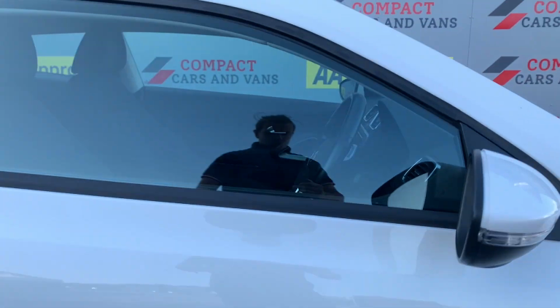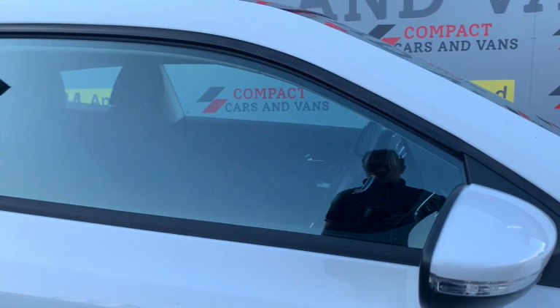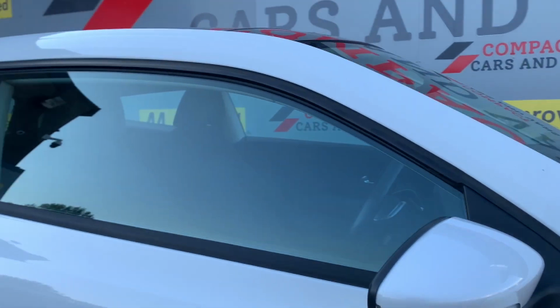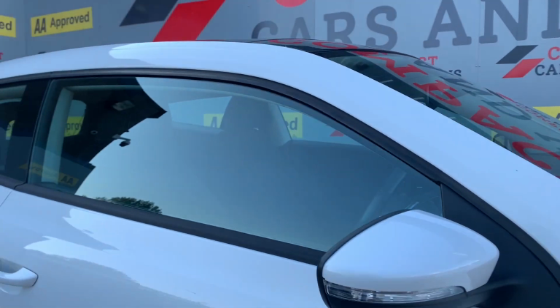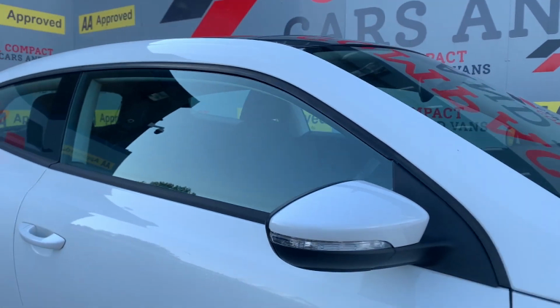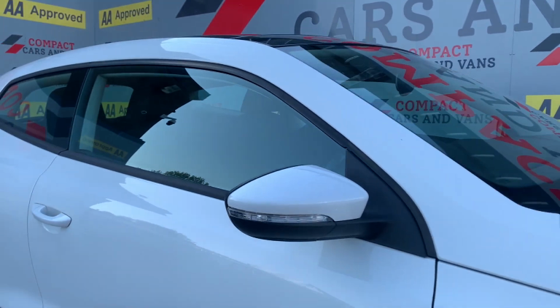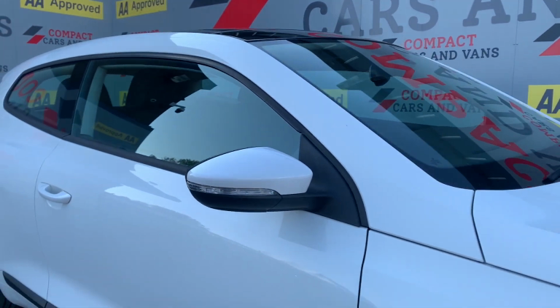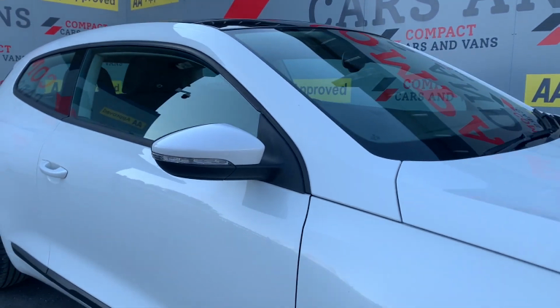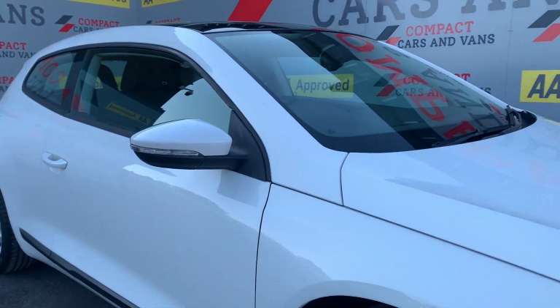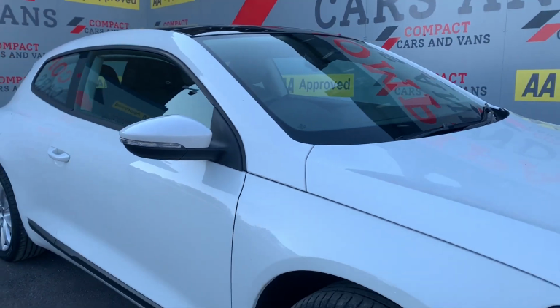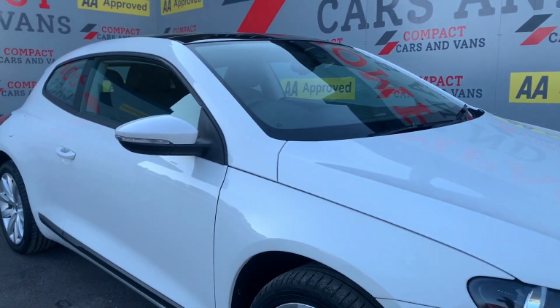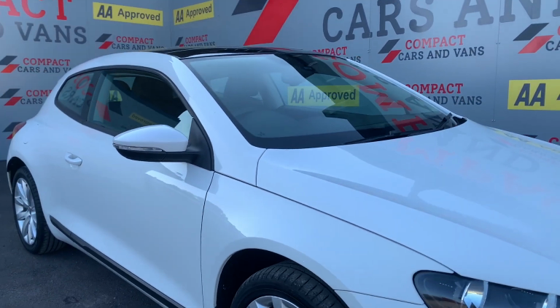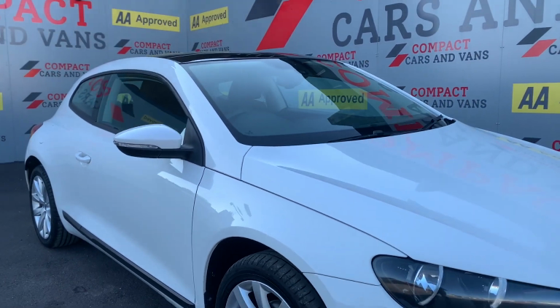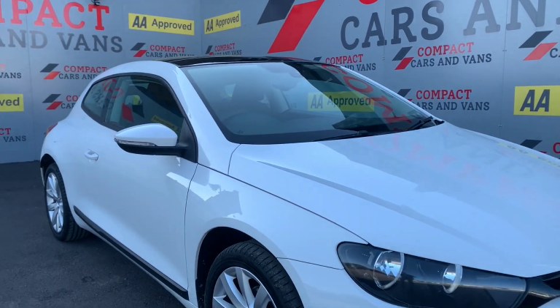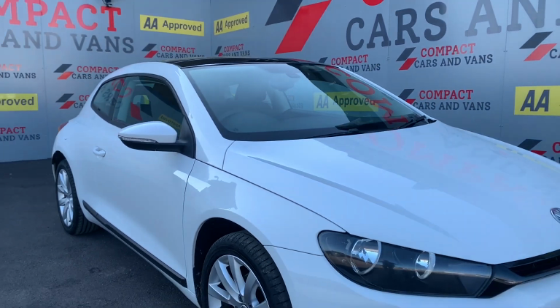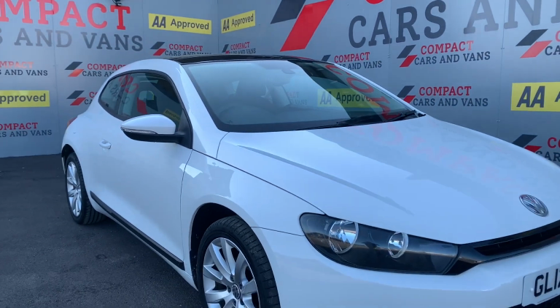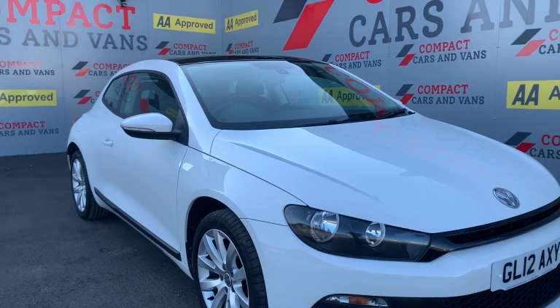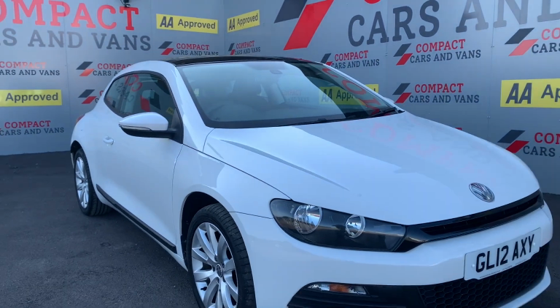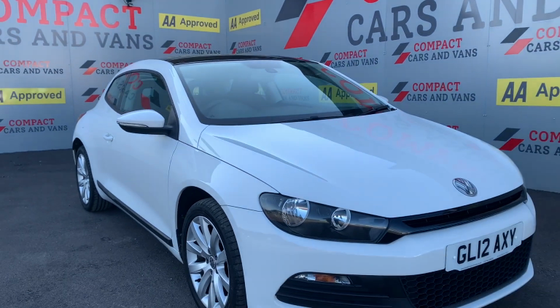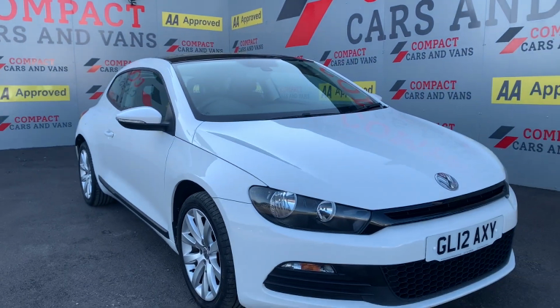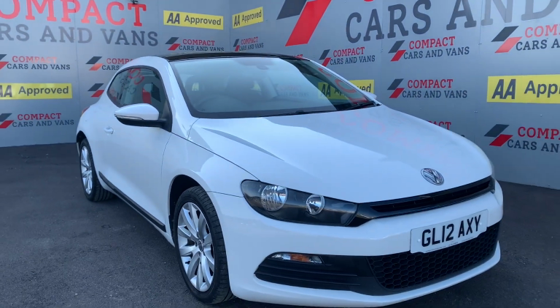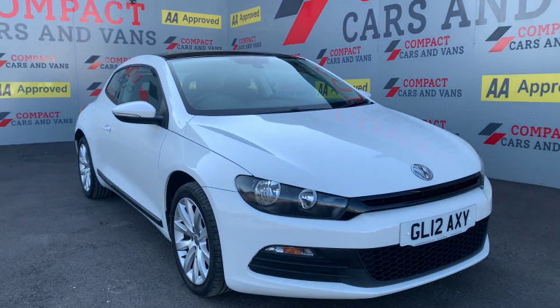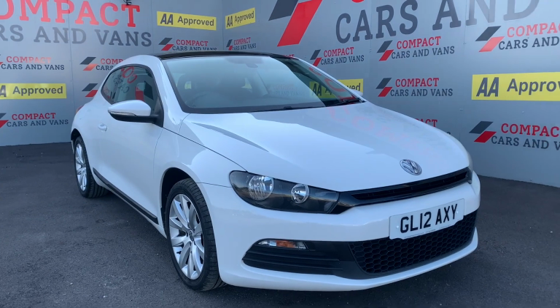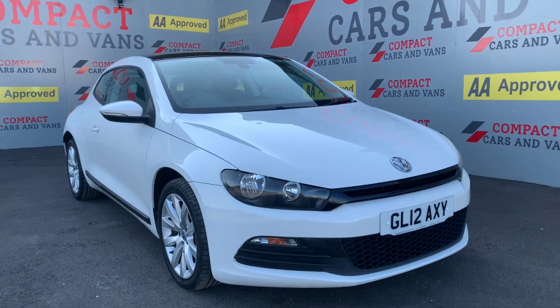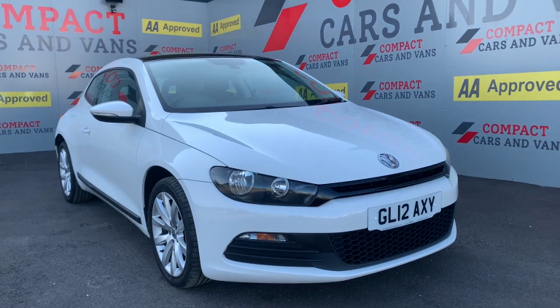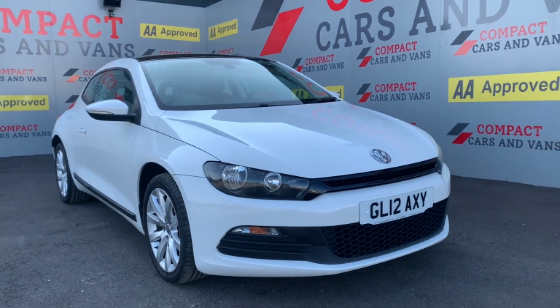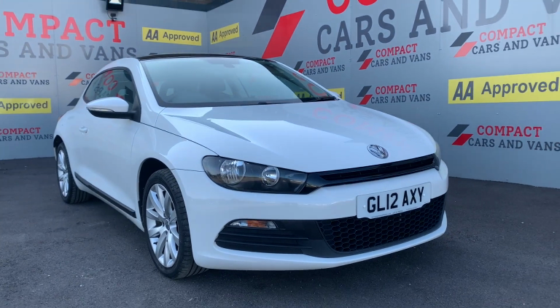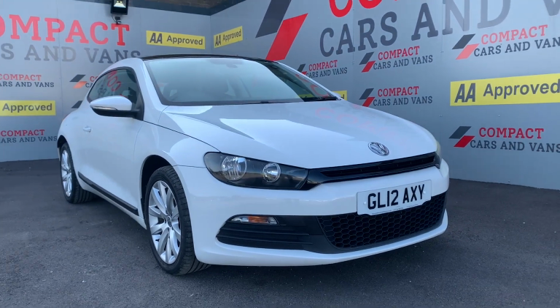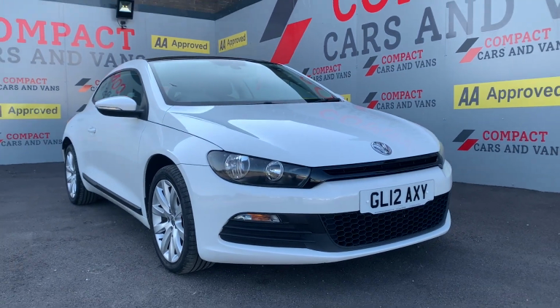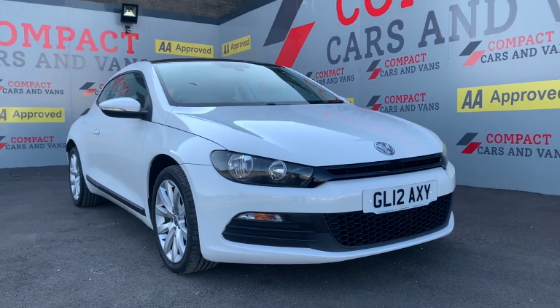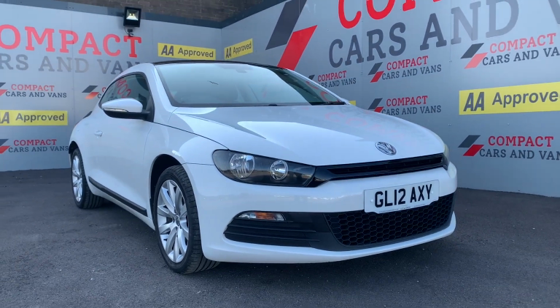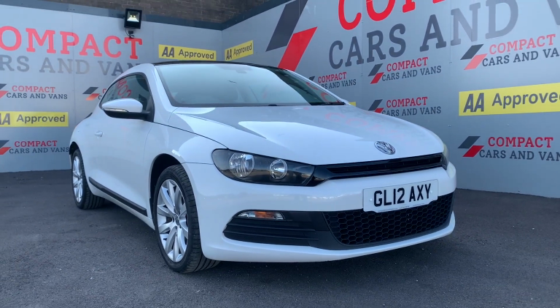So if this is the vehicle for you, come on down to Compact Cars and Vans or give us a call on 01656 767 606.